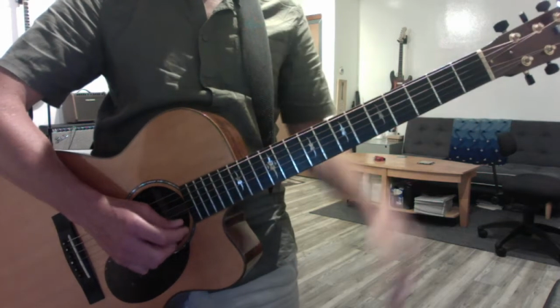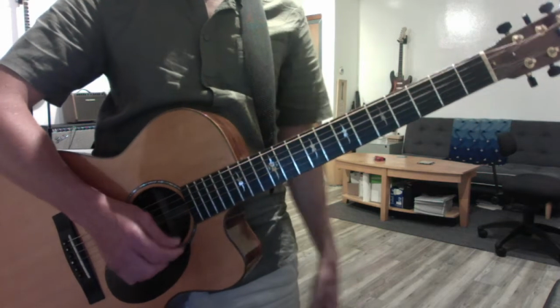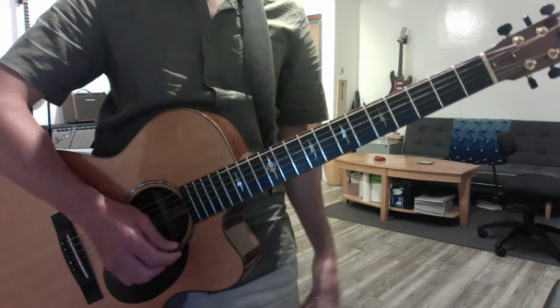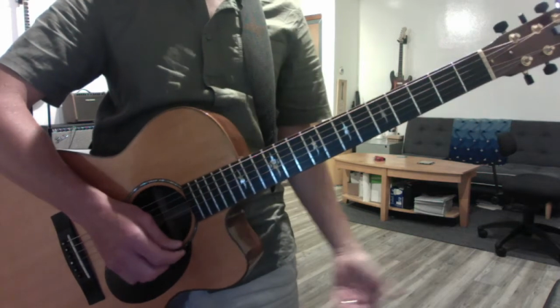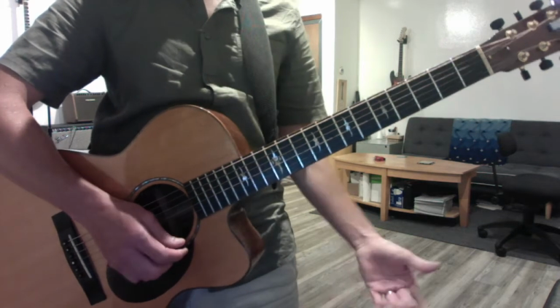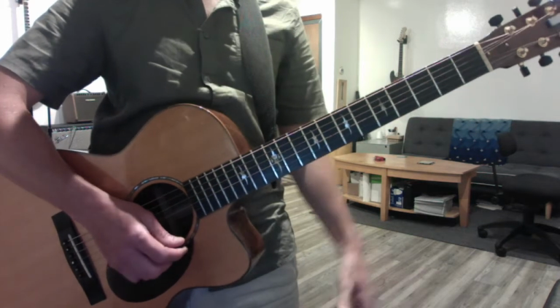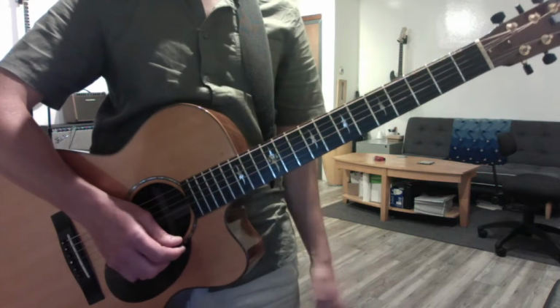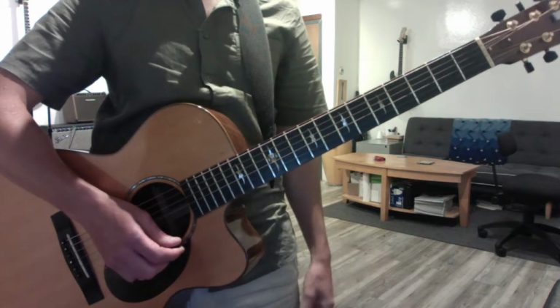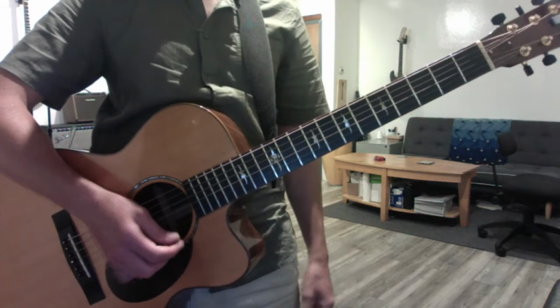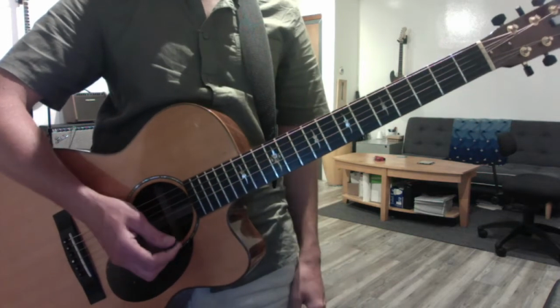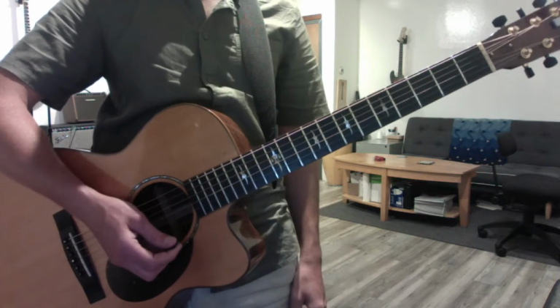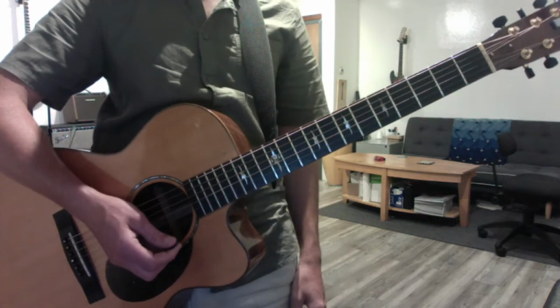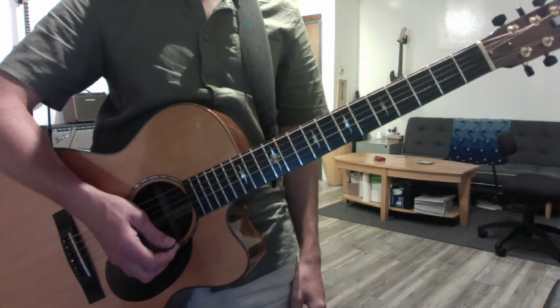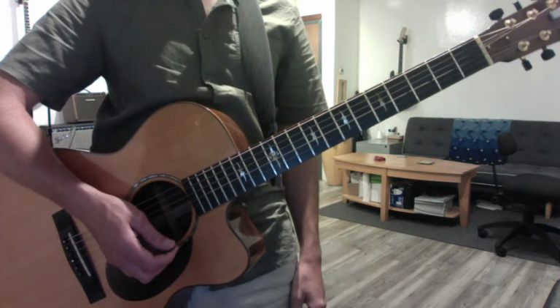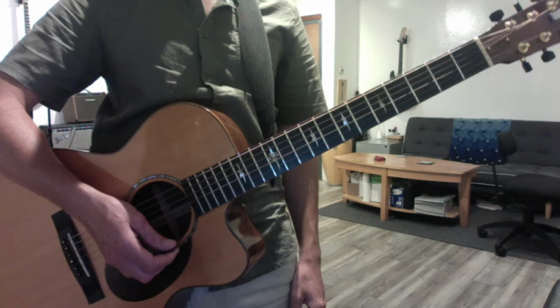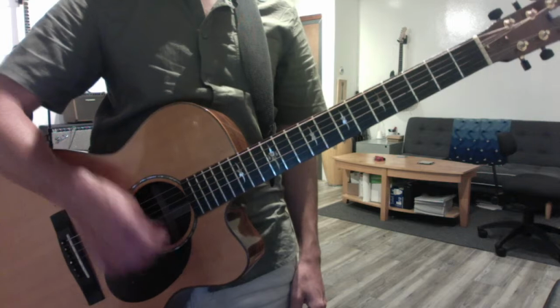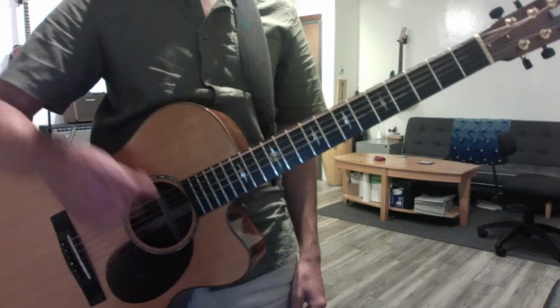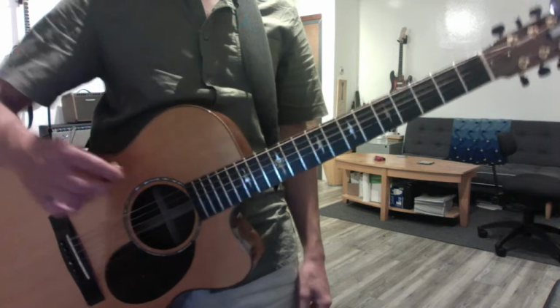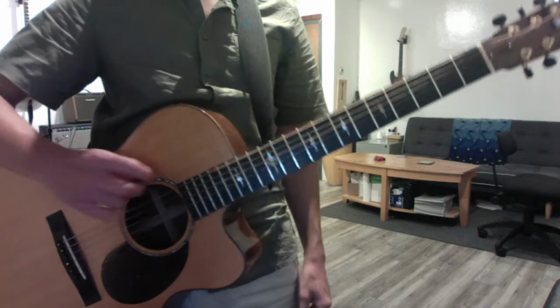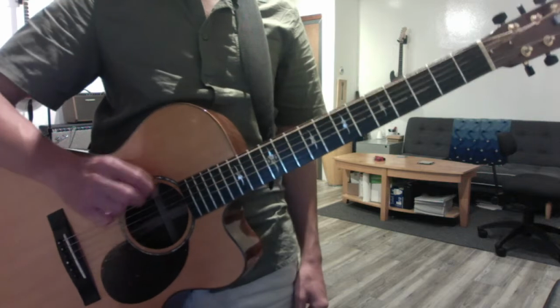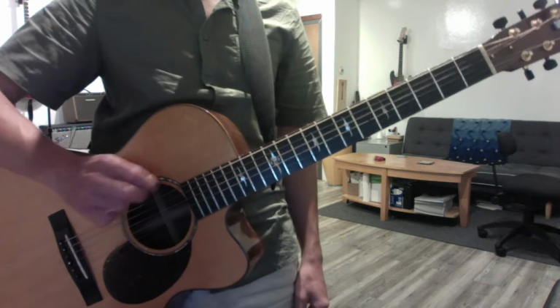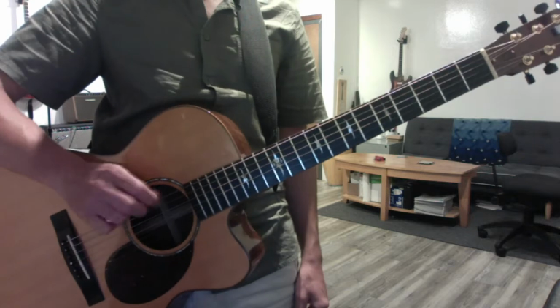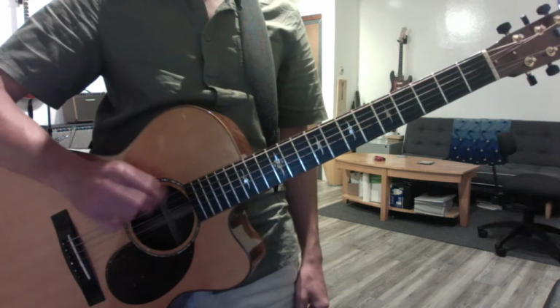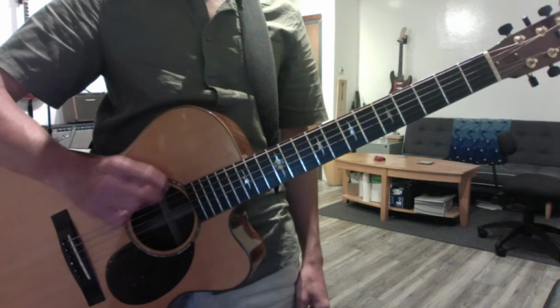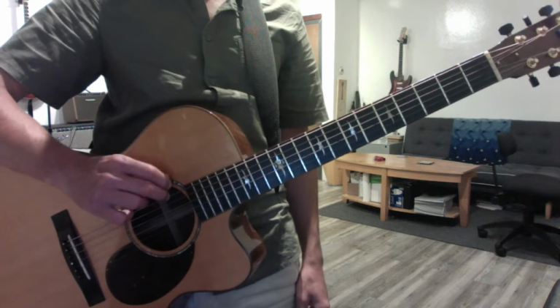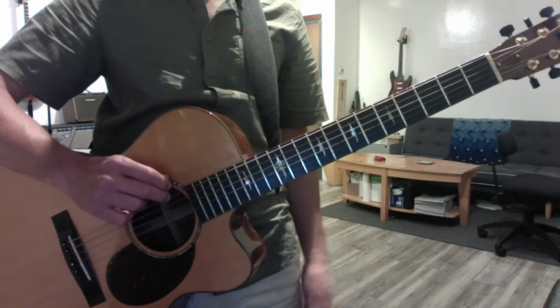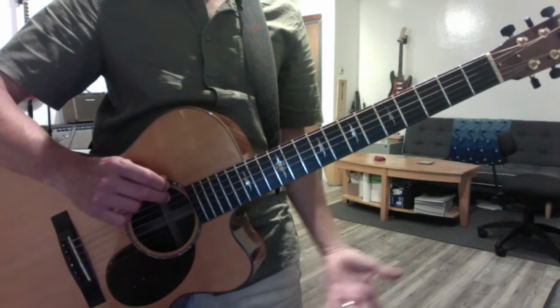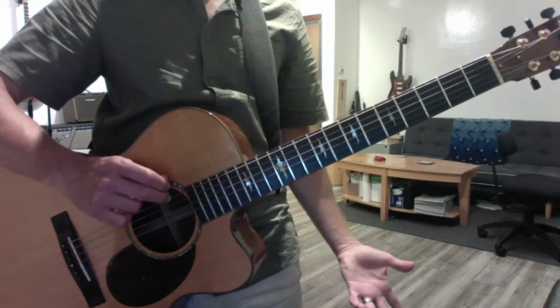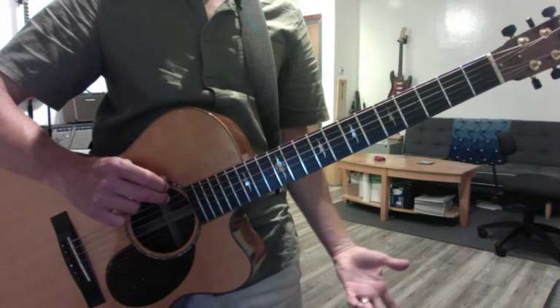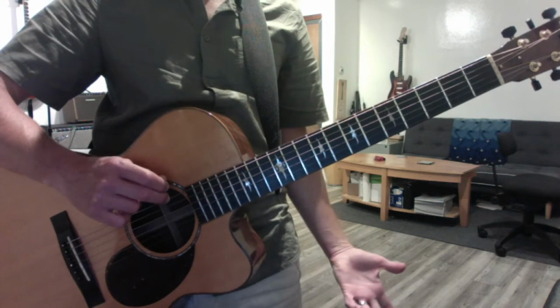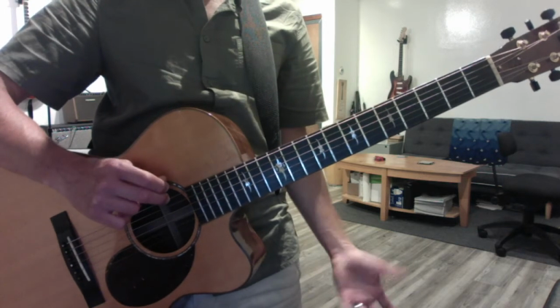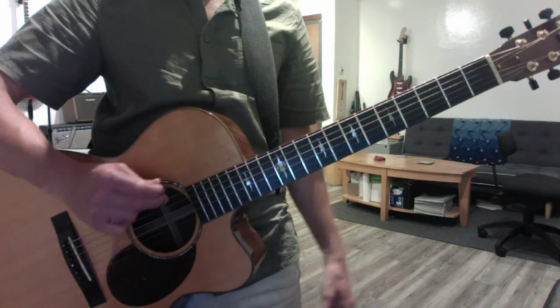This pattern works on any of the six strings. You especially want to do it on the low E string, because that's the same exact notes.